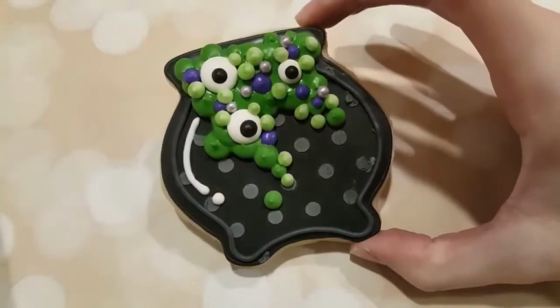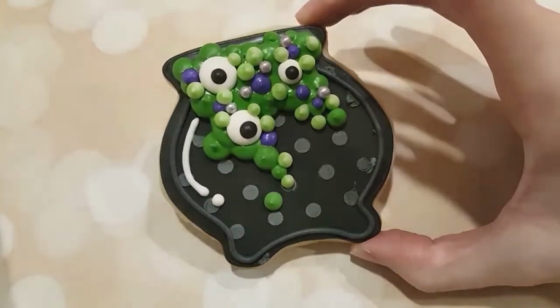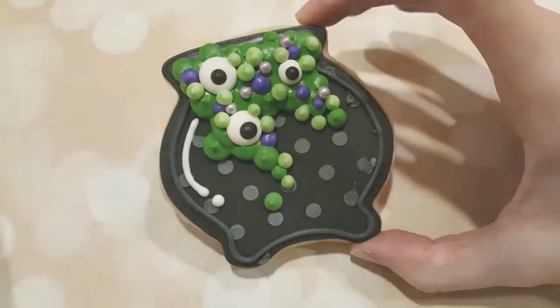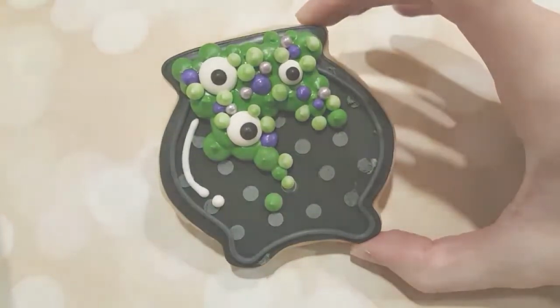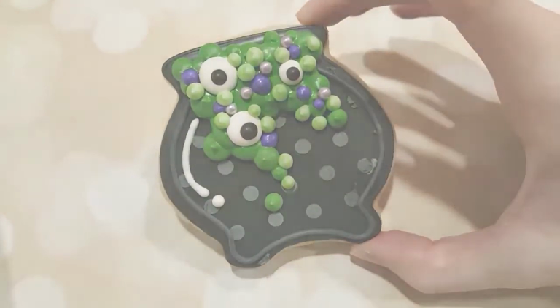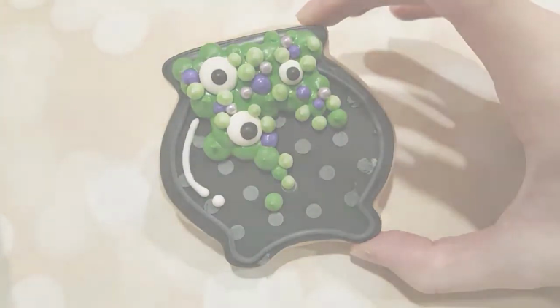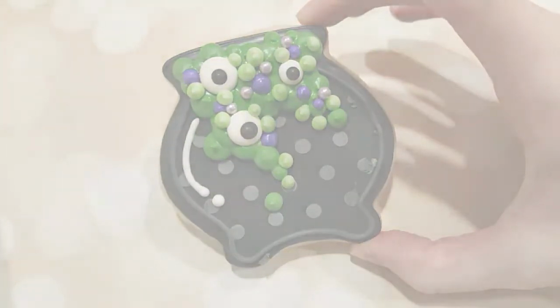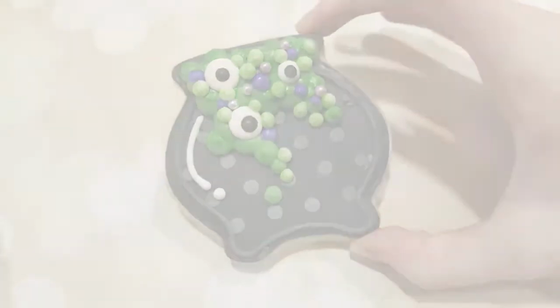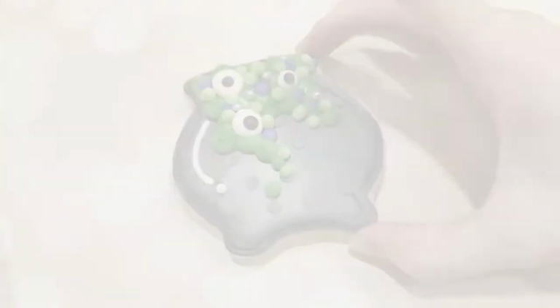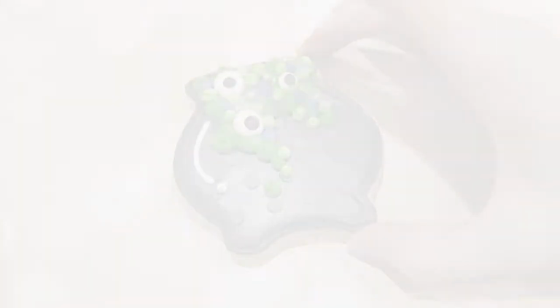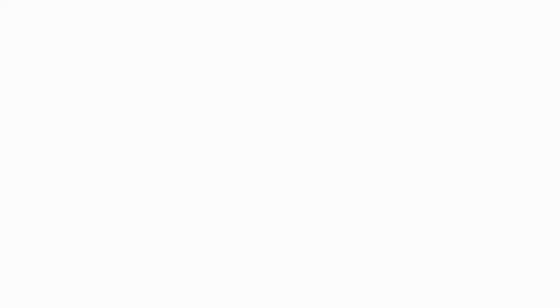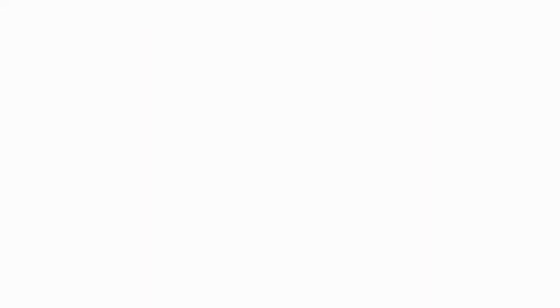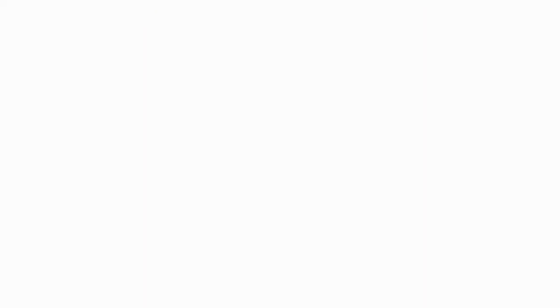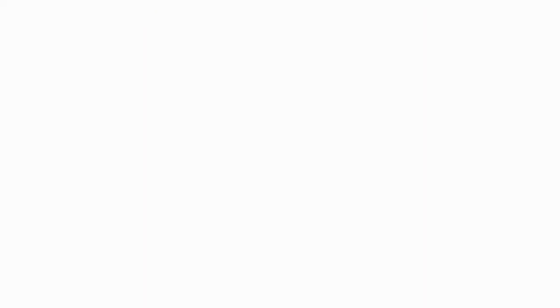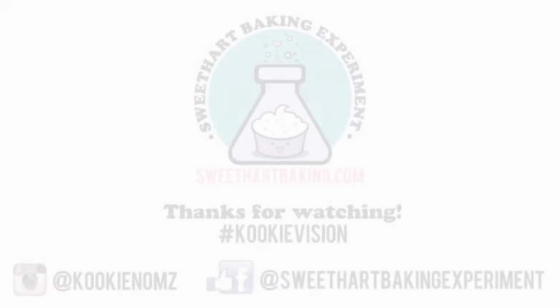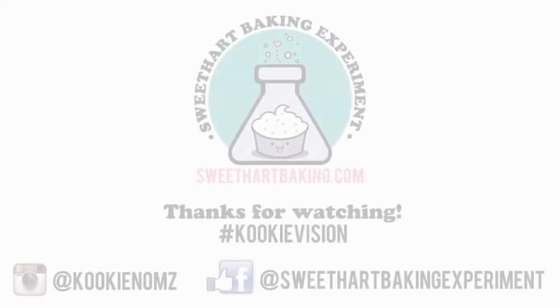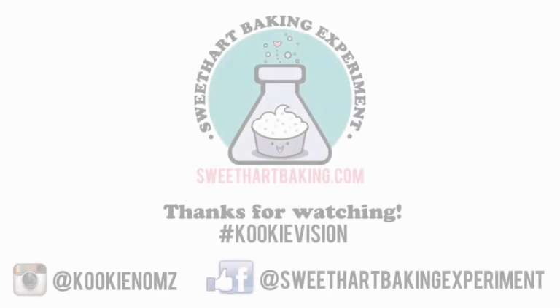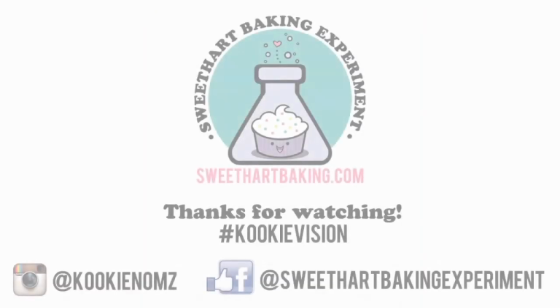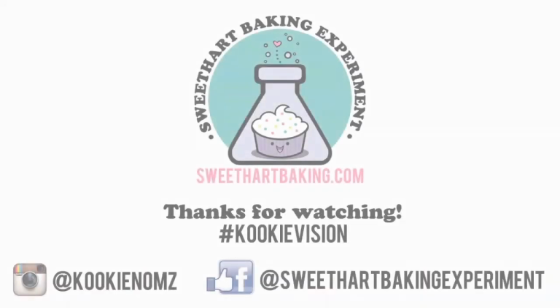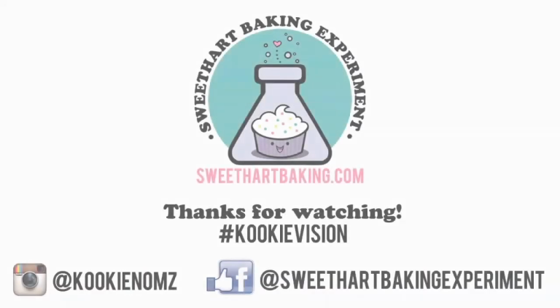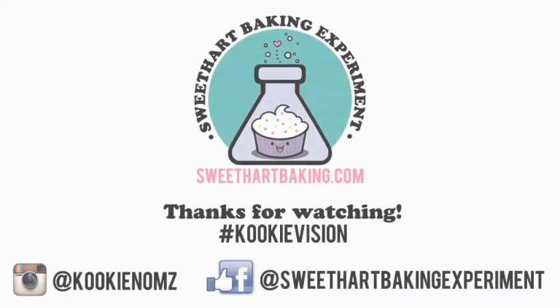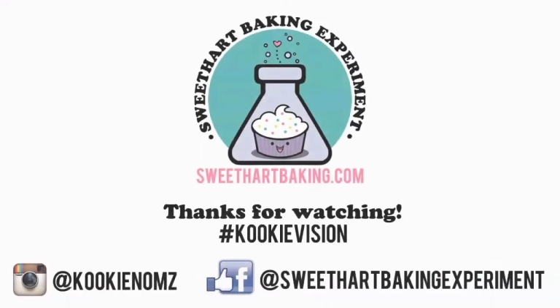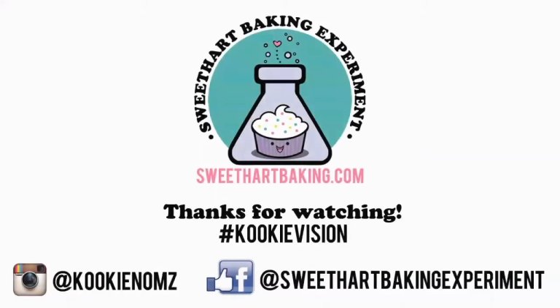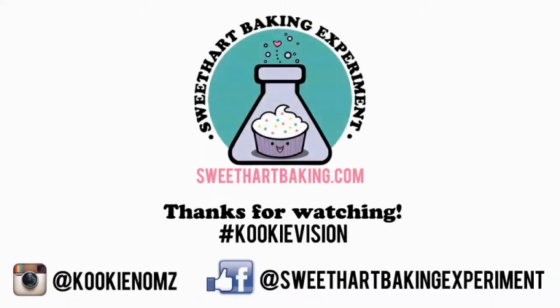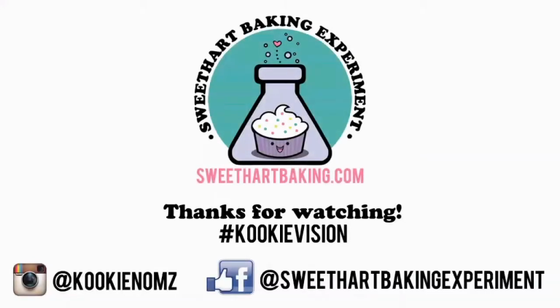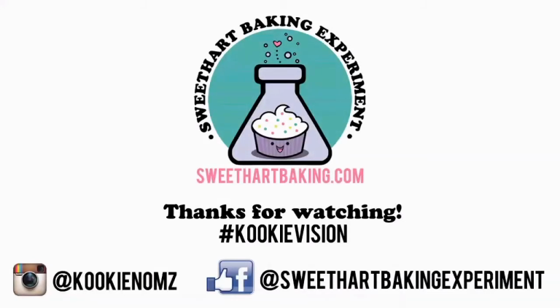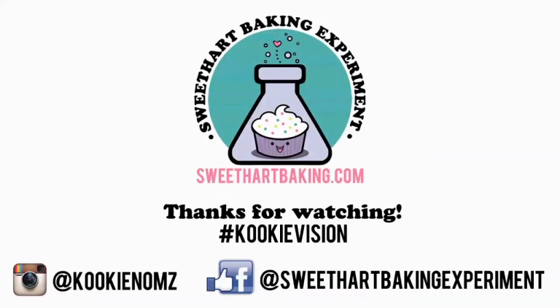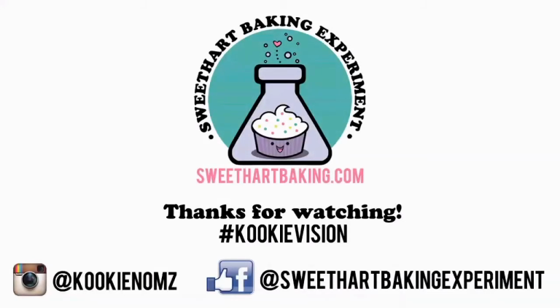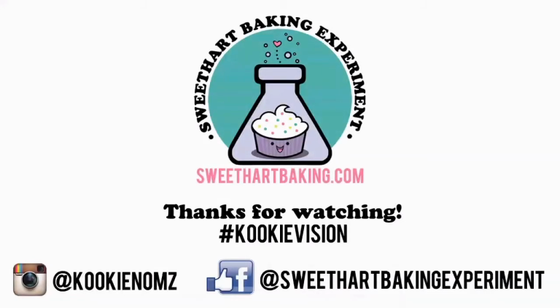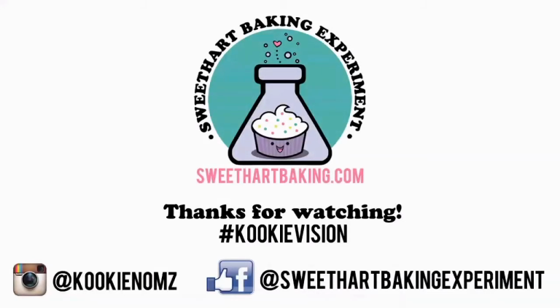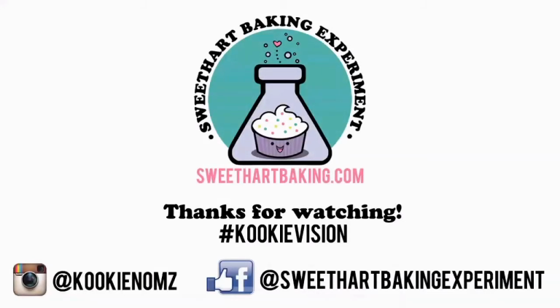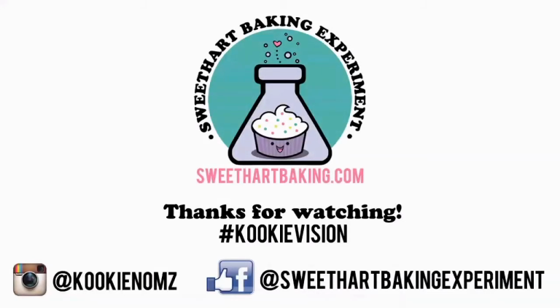And there we go — a creepy witch's cauldron! I'll see you guys next time. Be sure to like me on Instagram and on Facebook.